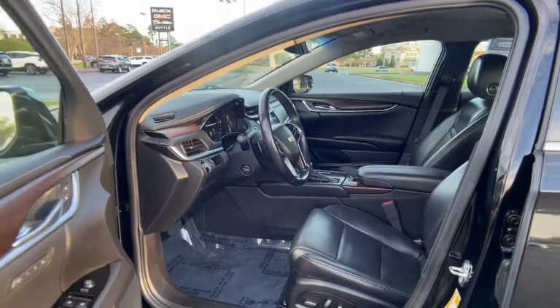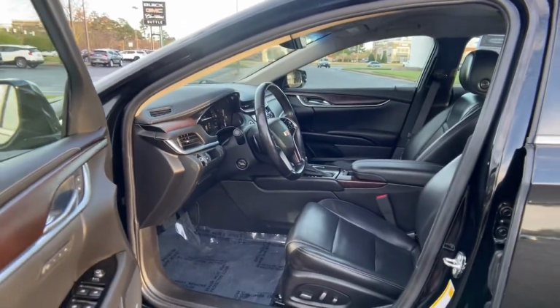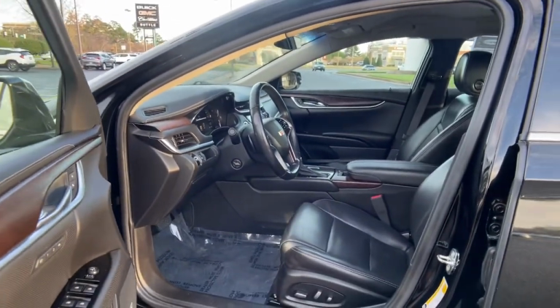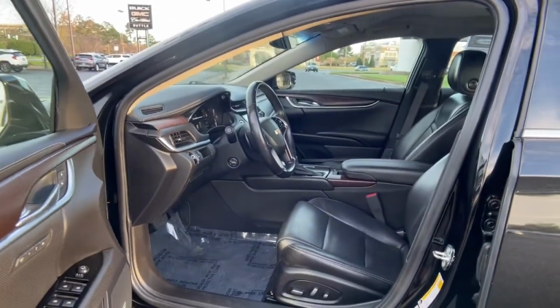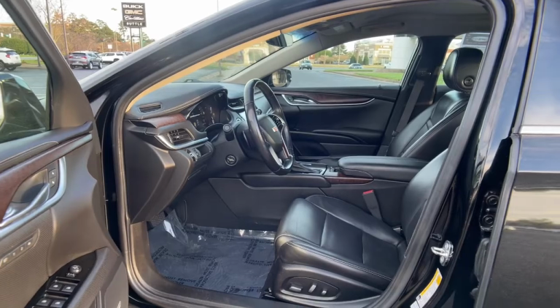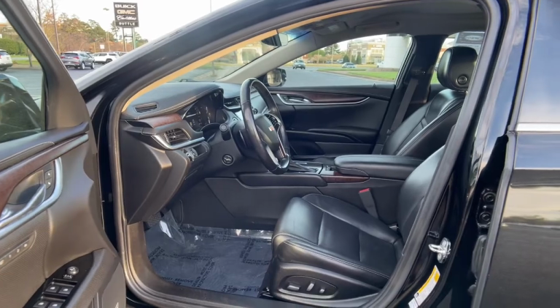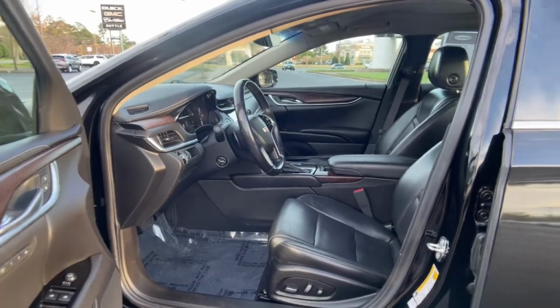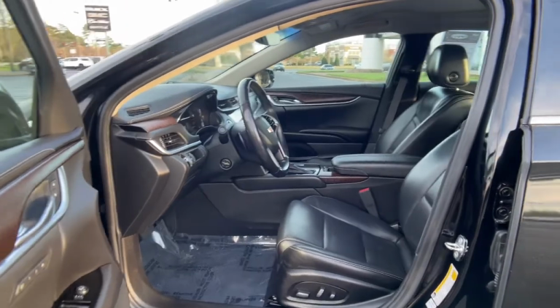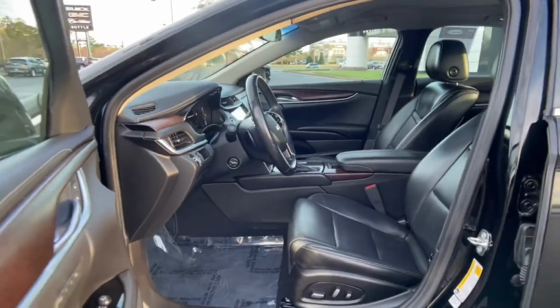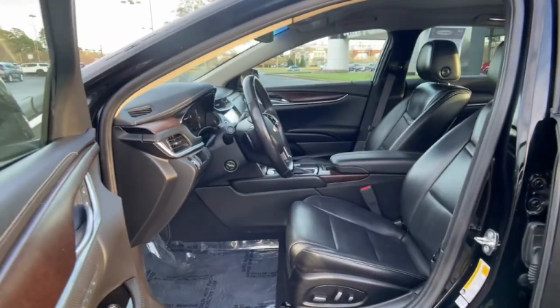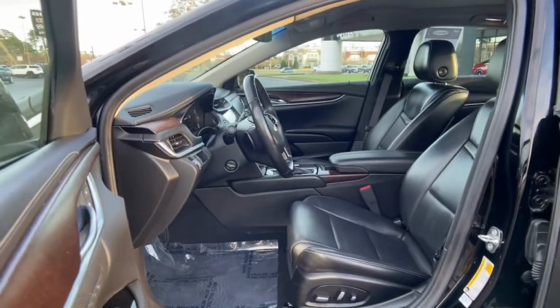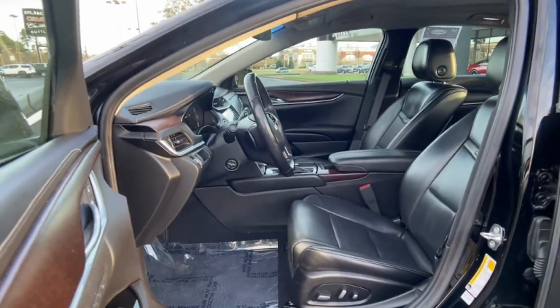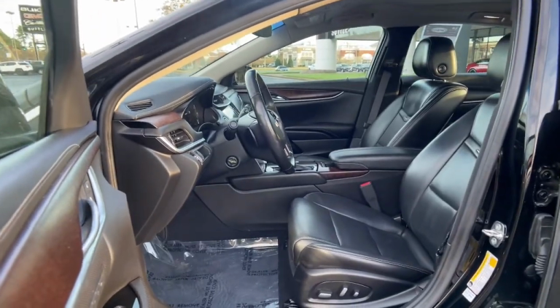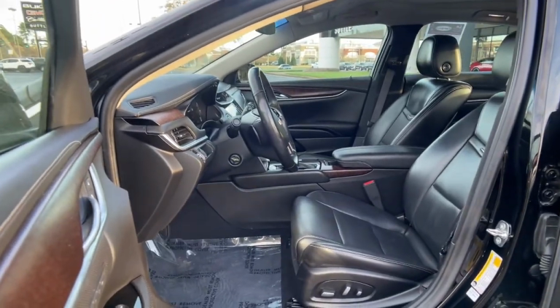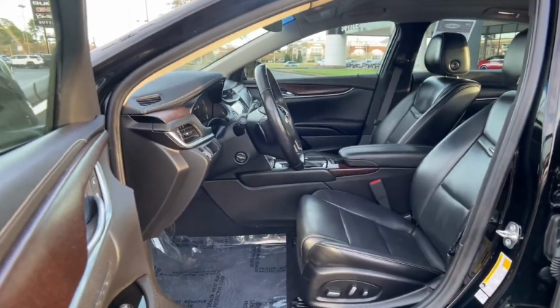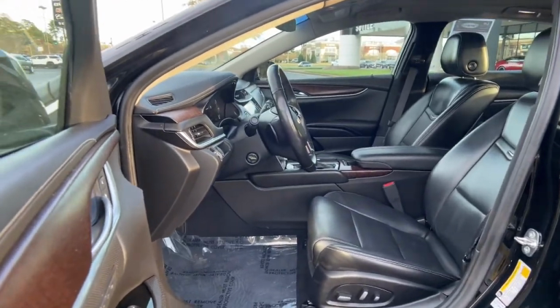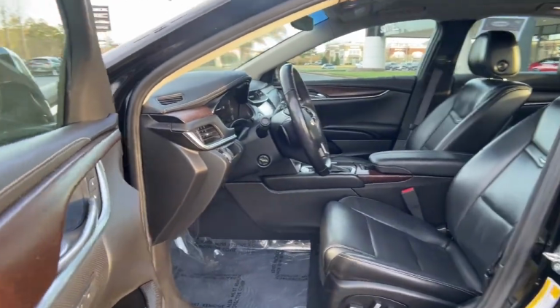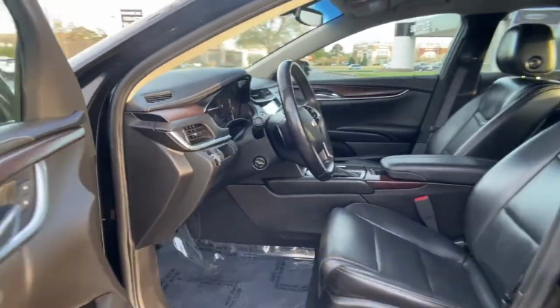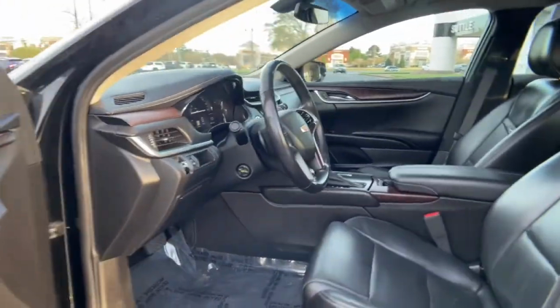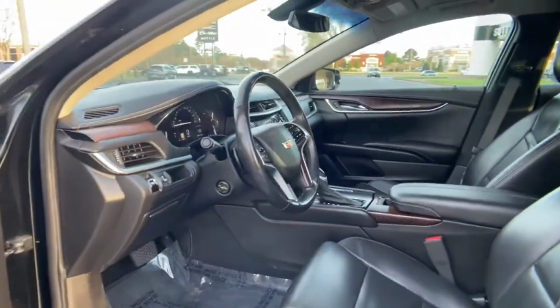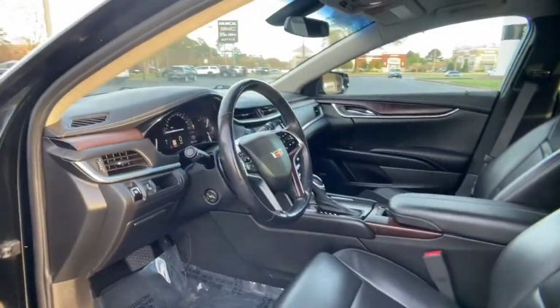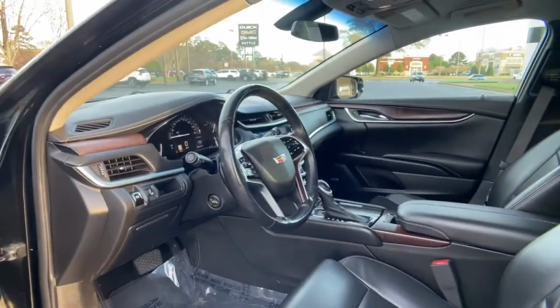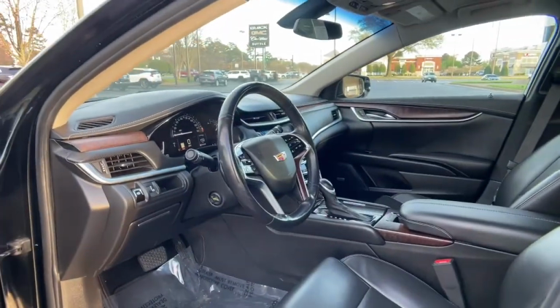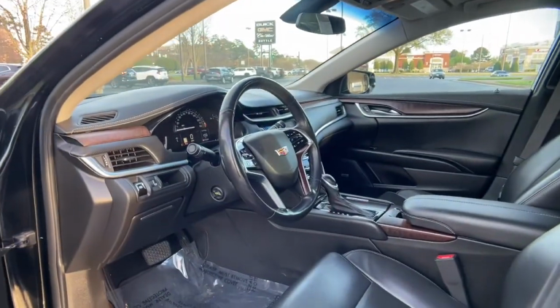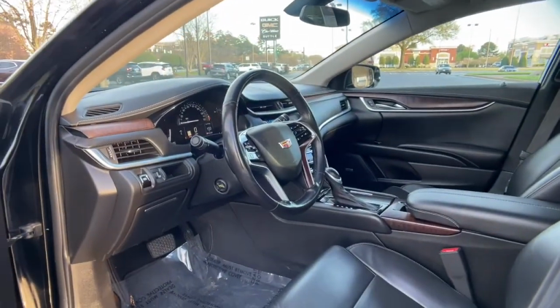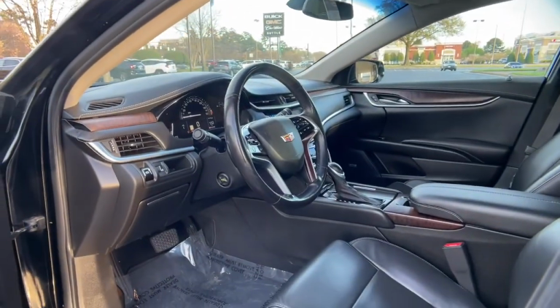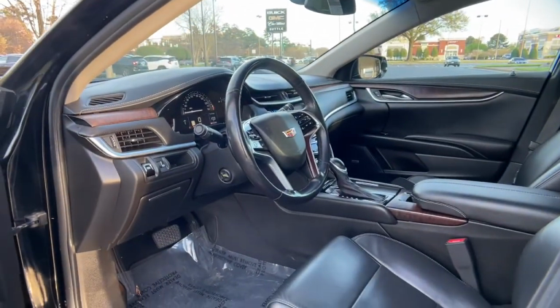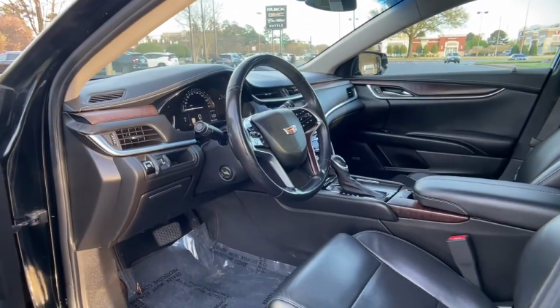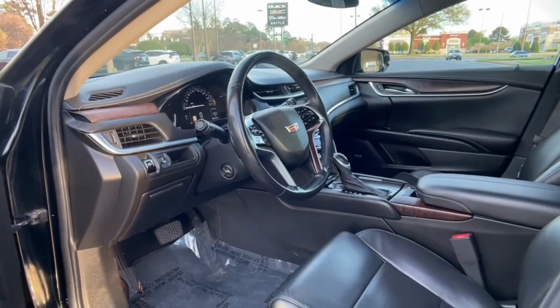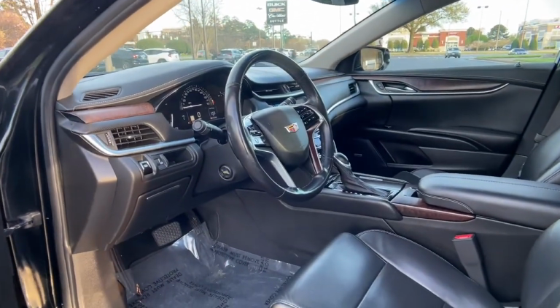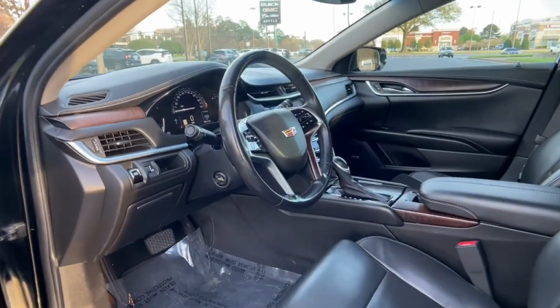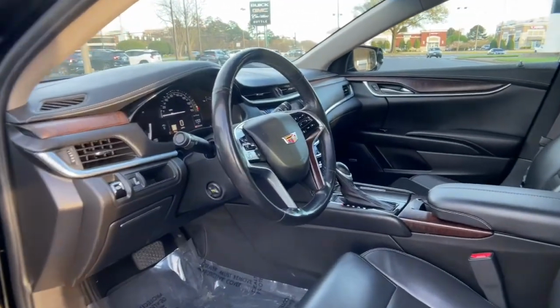Sharp and streamlined, yet engineered to be quietly powerful — drive confidently in the XTS sedan.